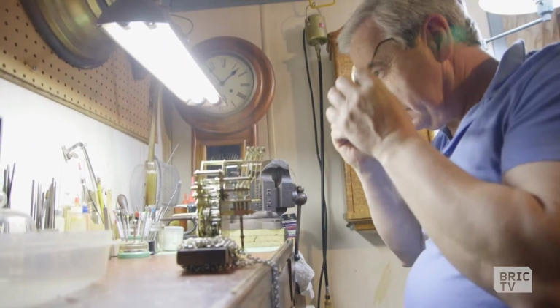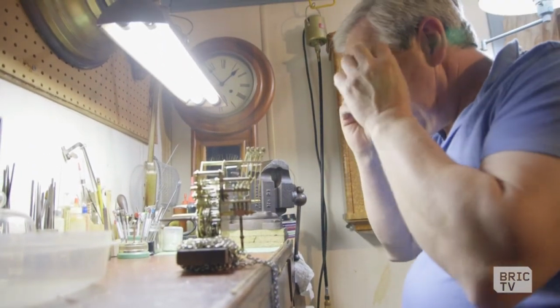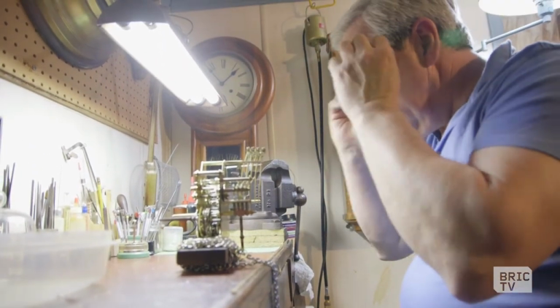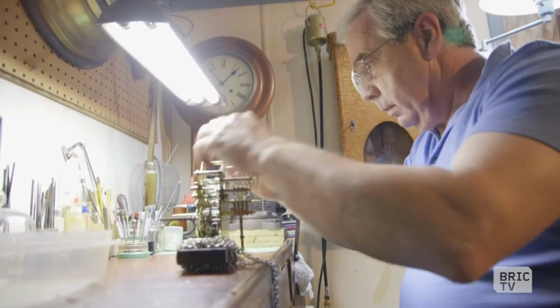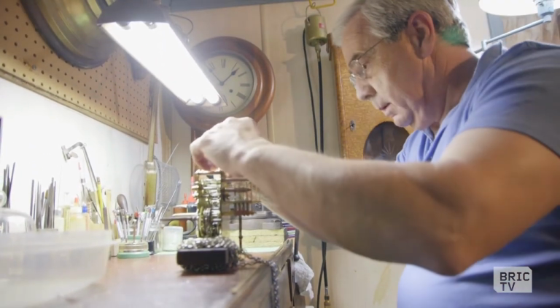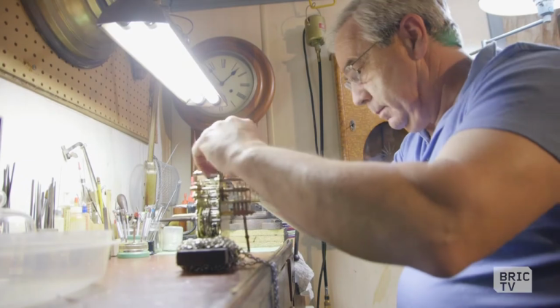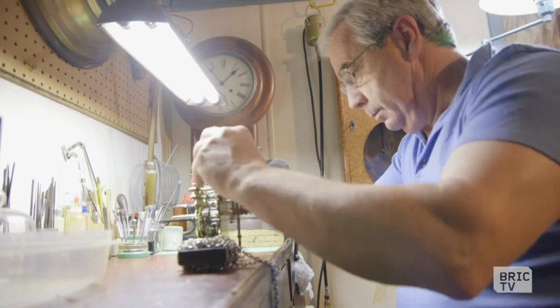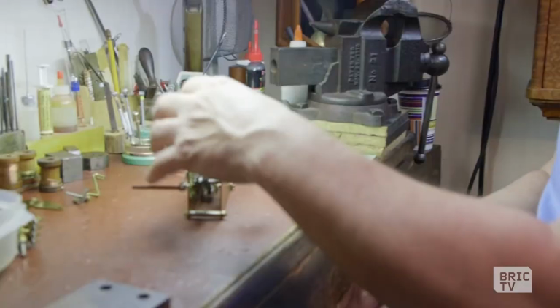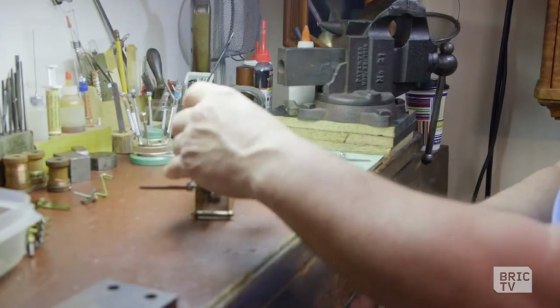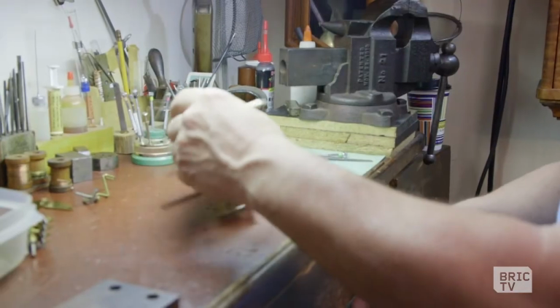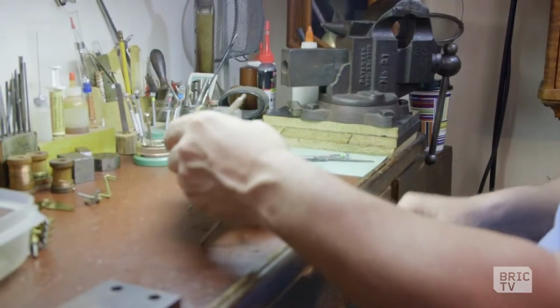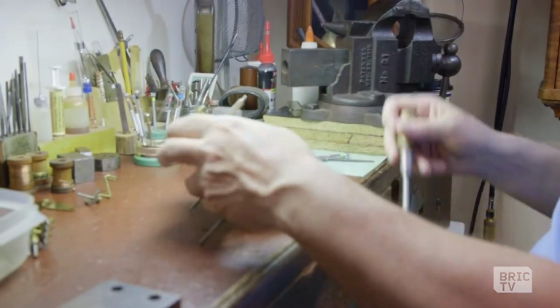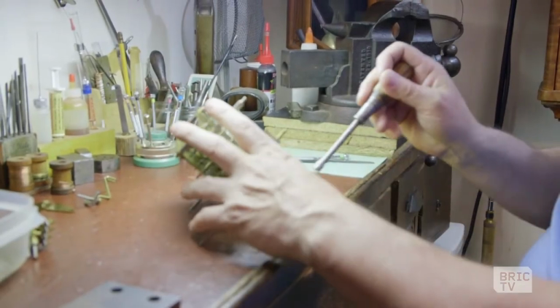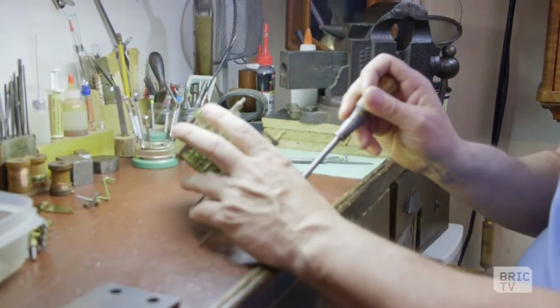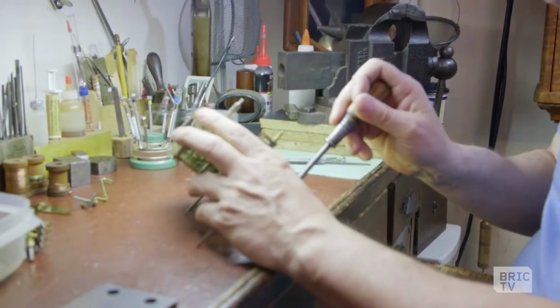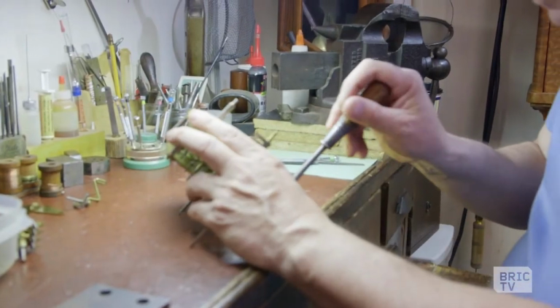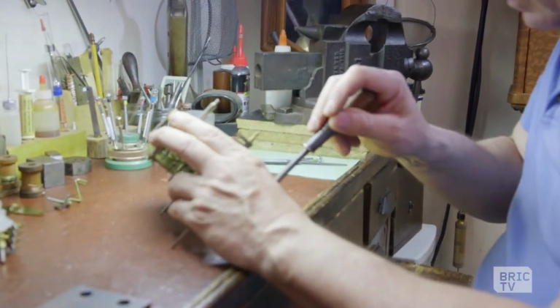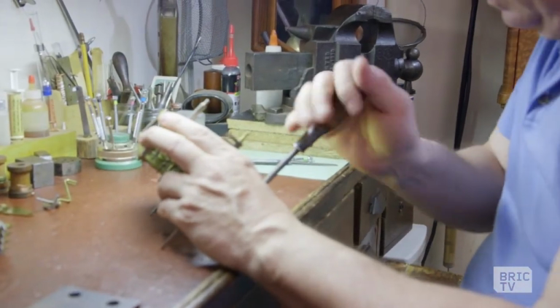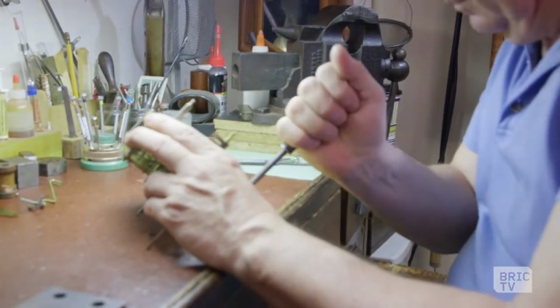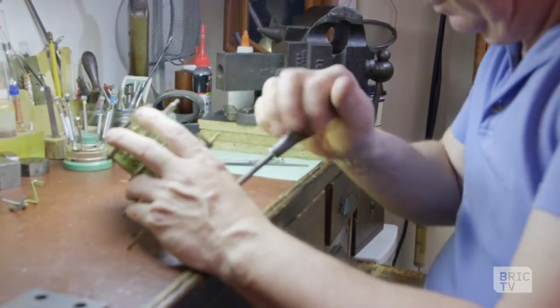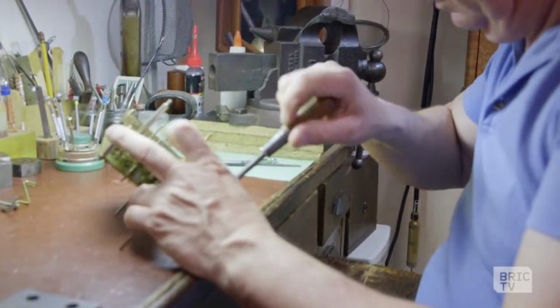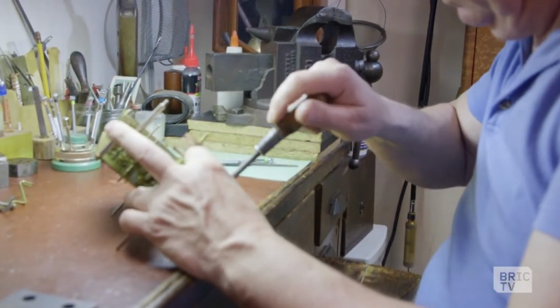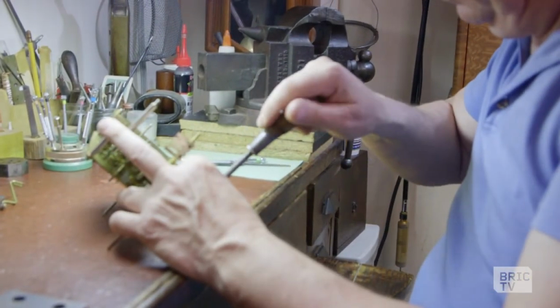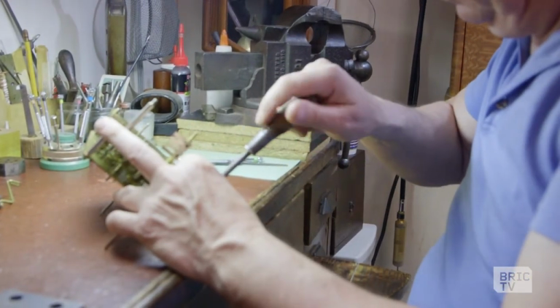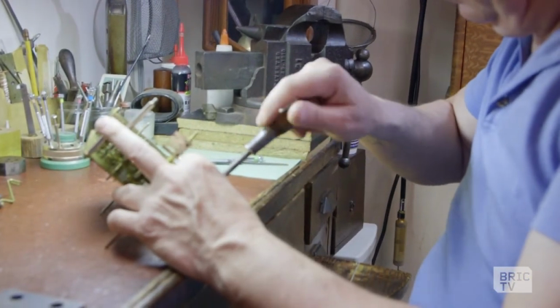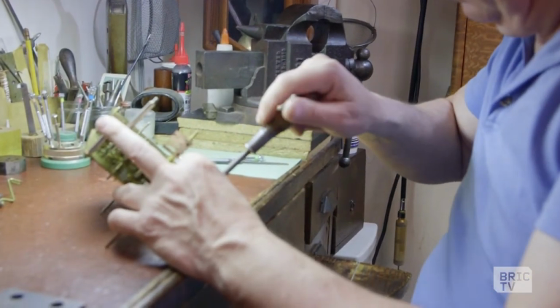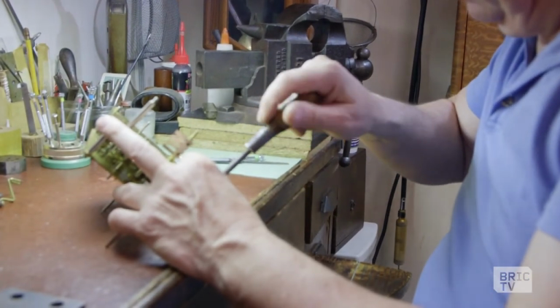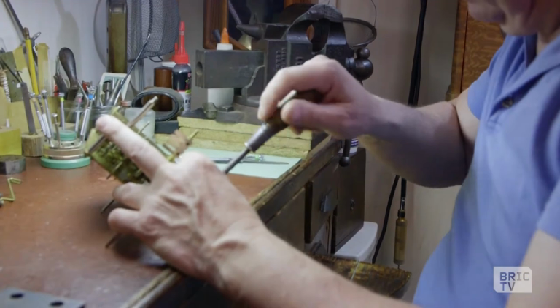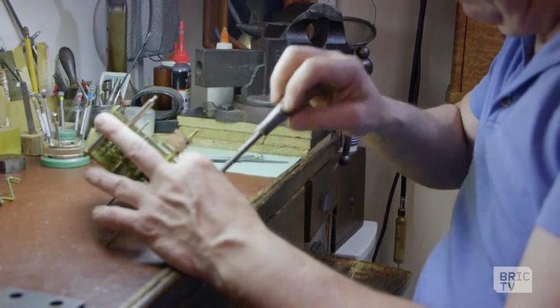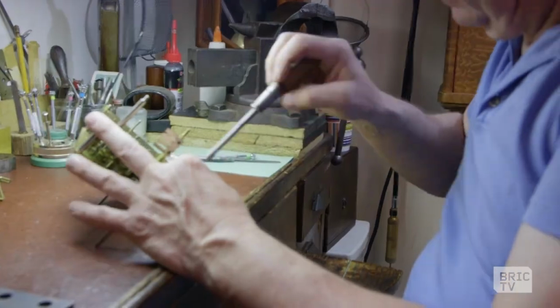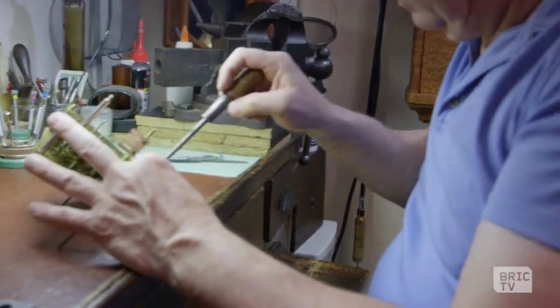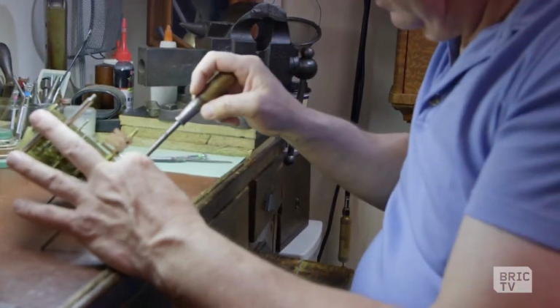Putting a clock together is a heck of a lot harder than taking it apart. And it's going to take time — you just have to have the patience.